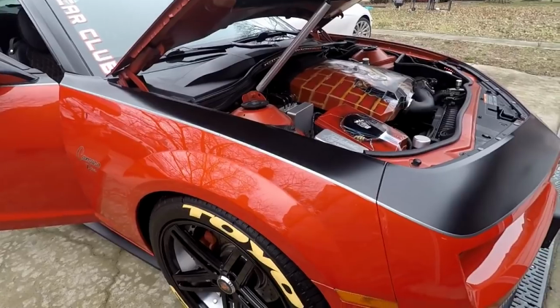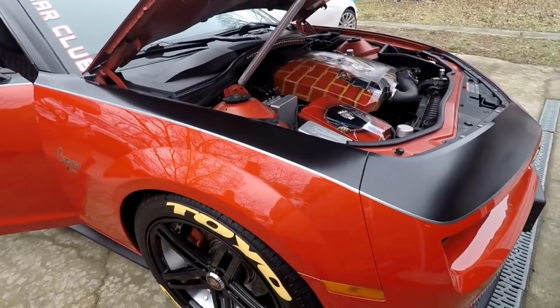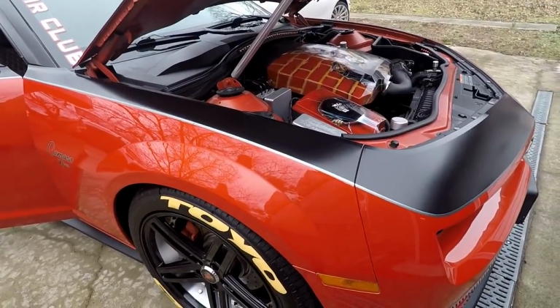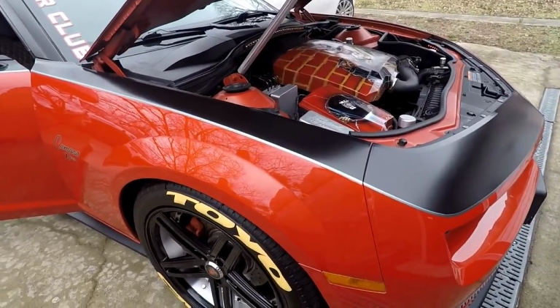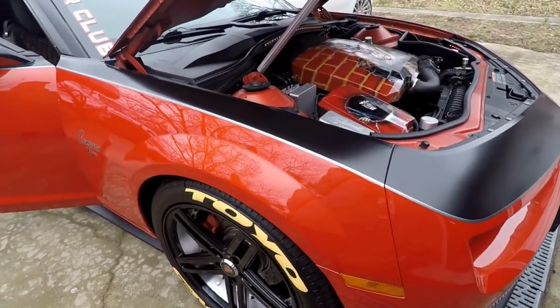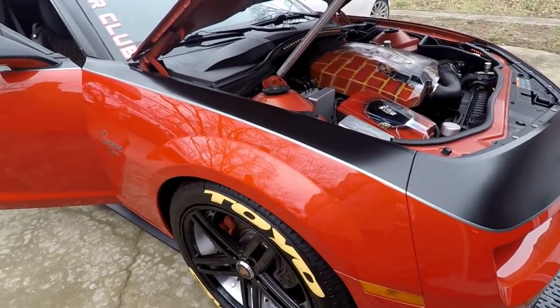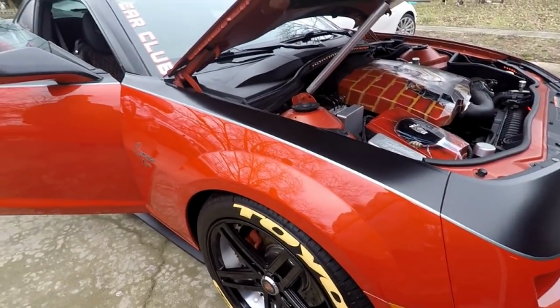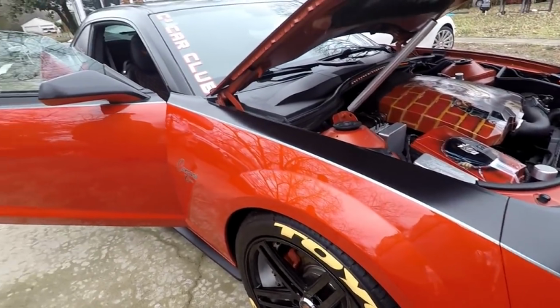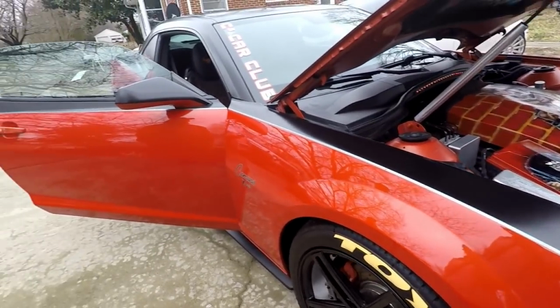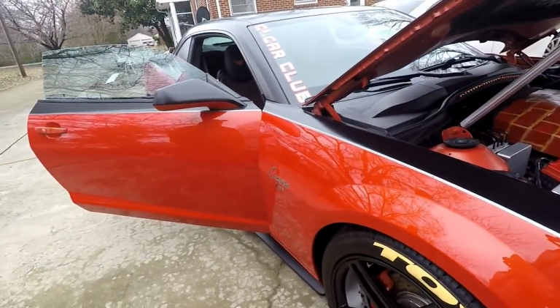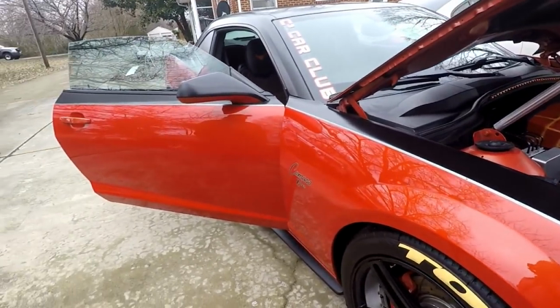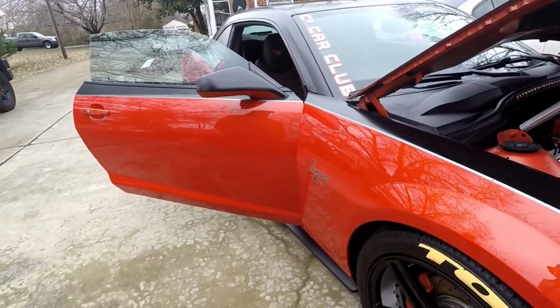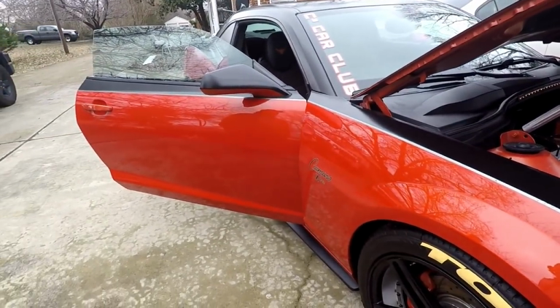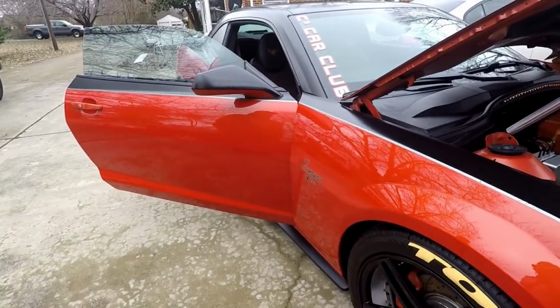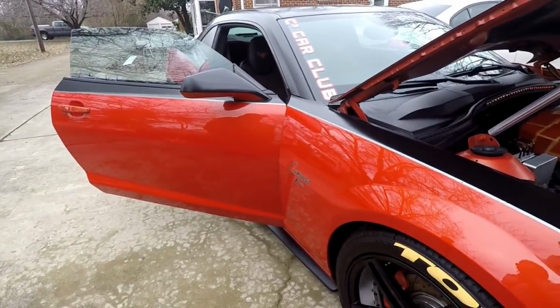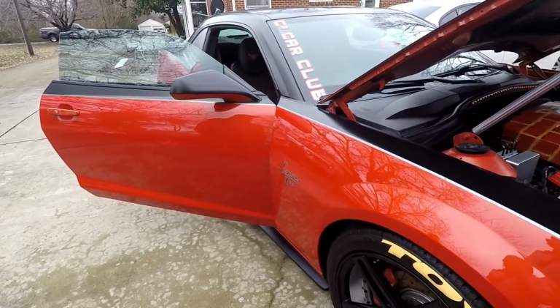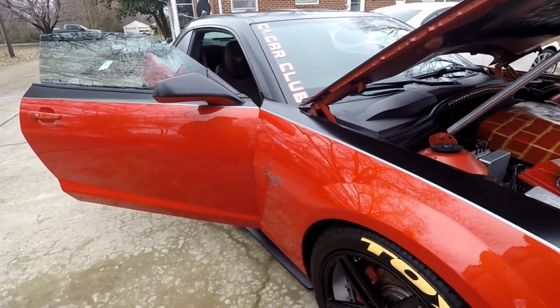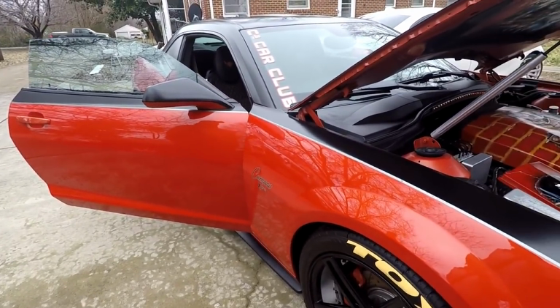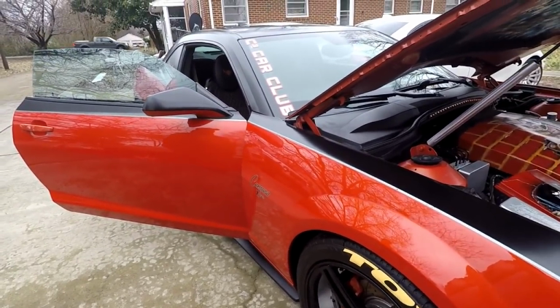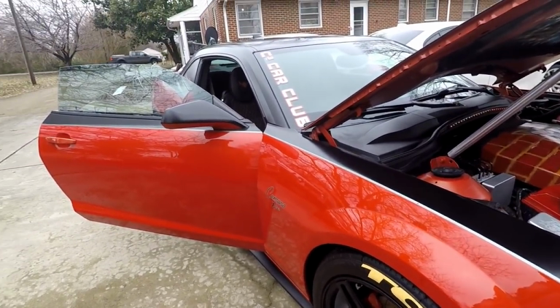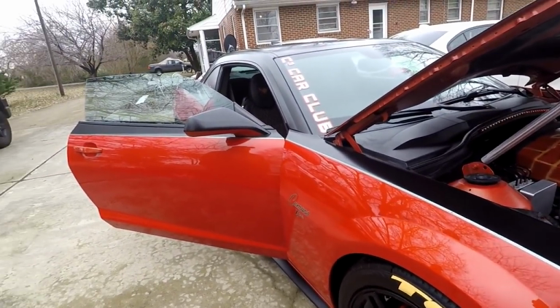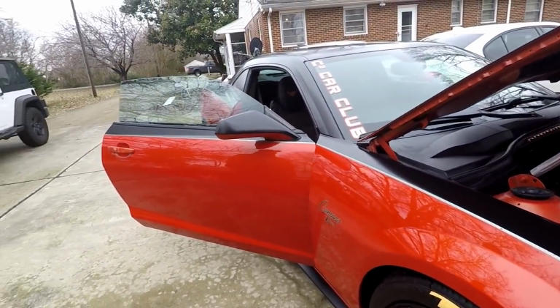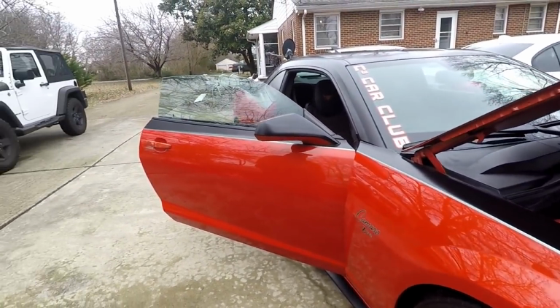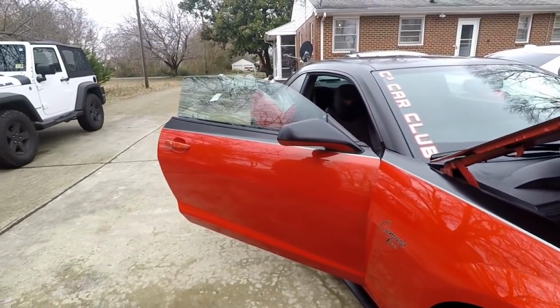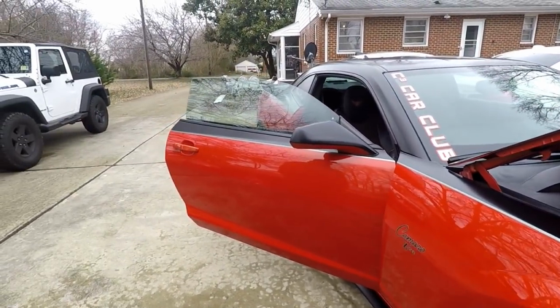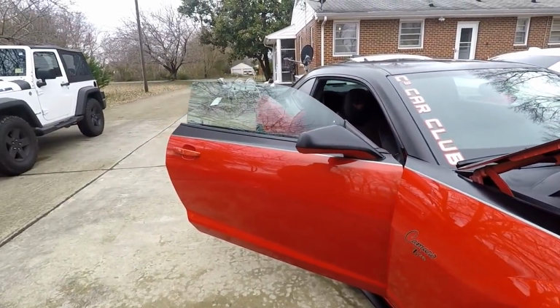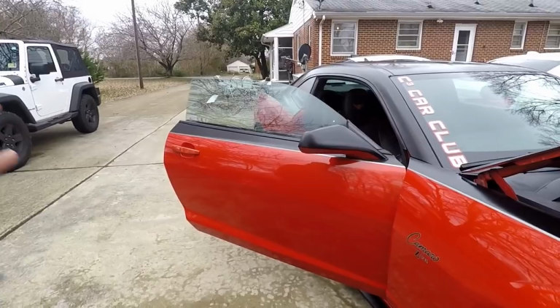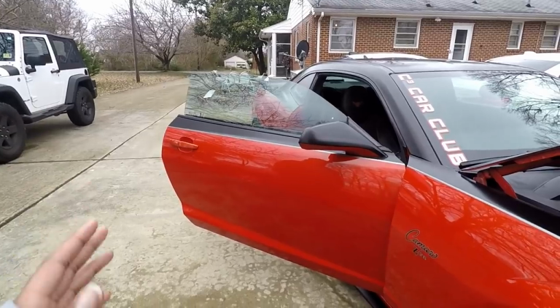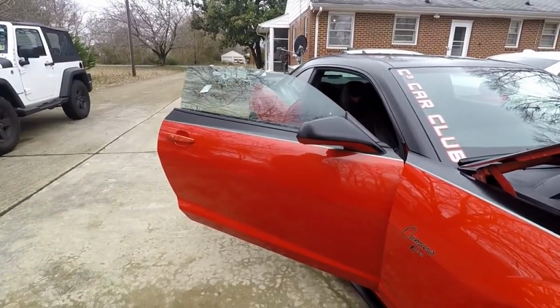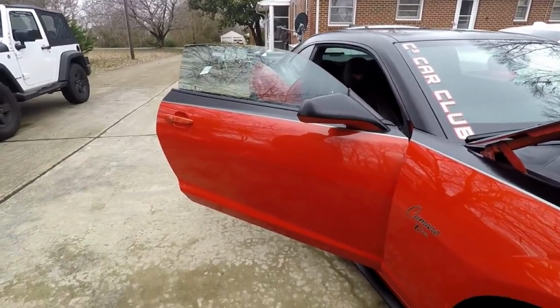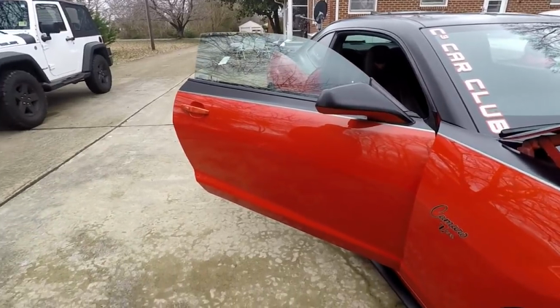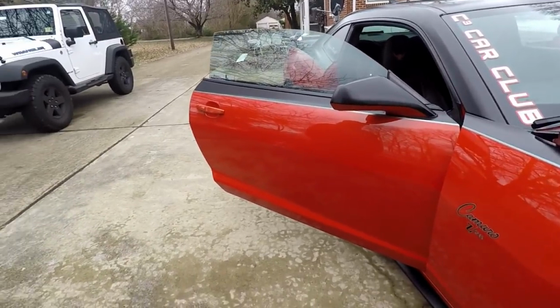The best part about cars is you can really make them your own. They don't have to be just your daily A-to-B driver - make it unique, make yourself stand out a little bit so you don't look like traffic.